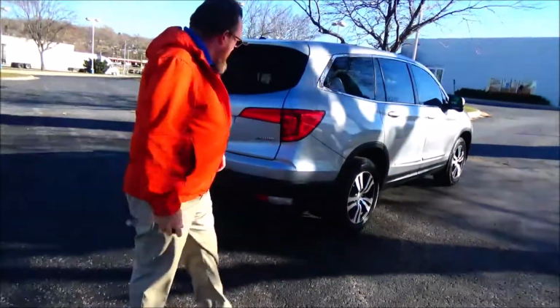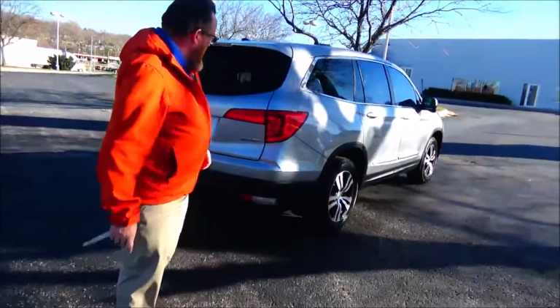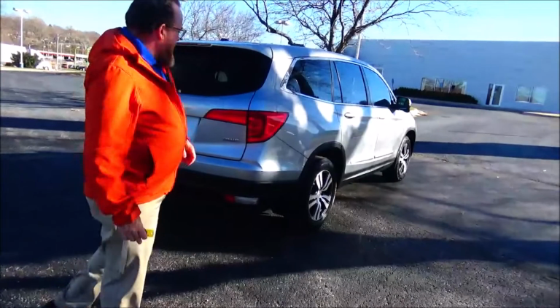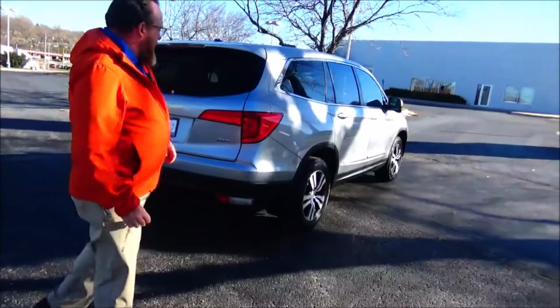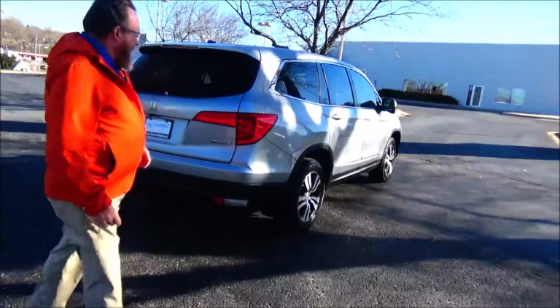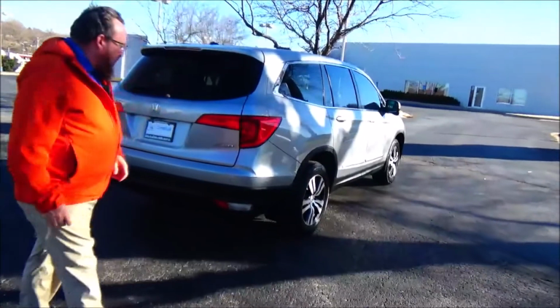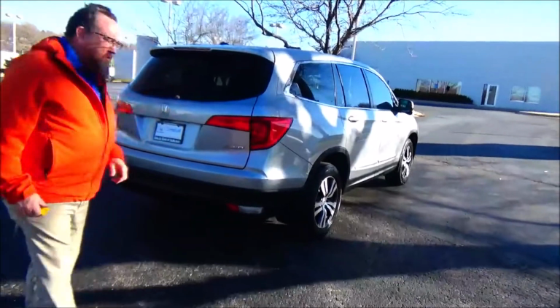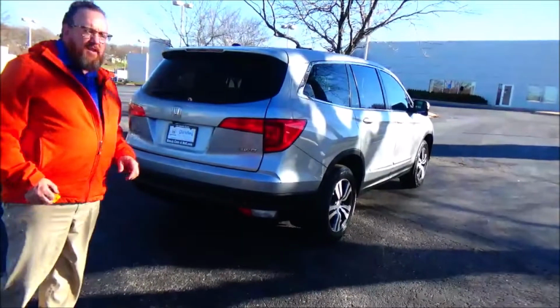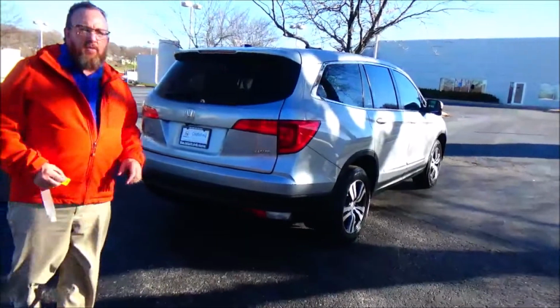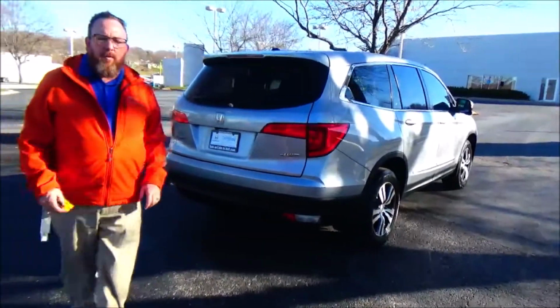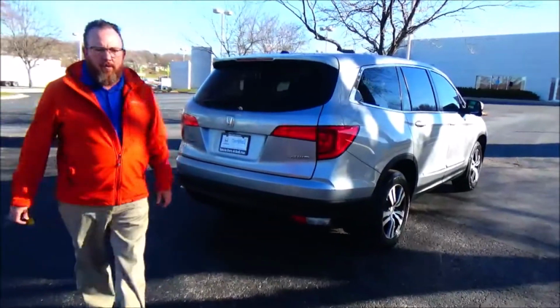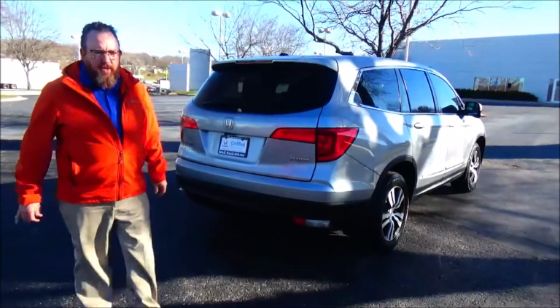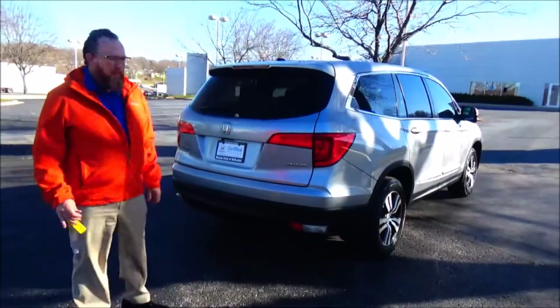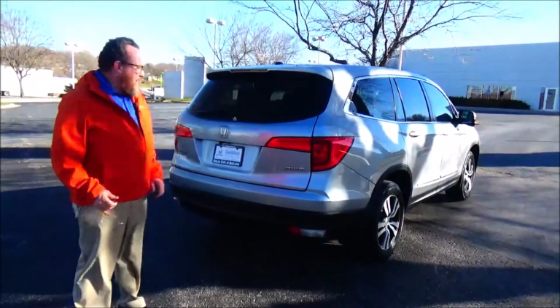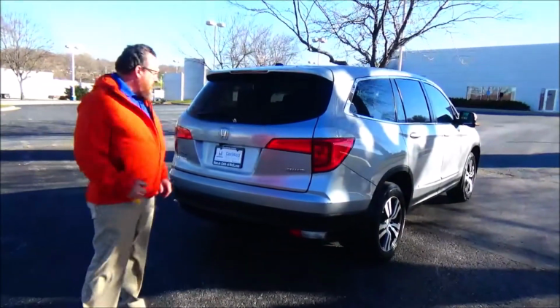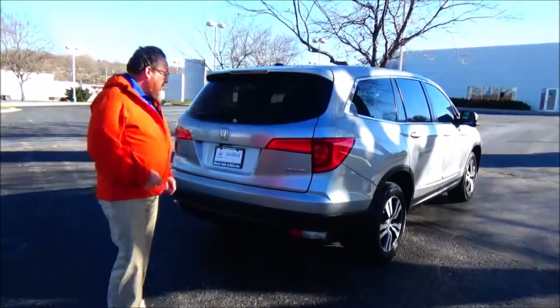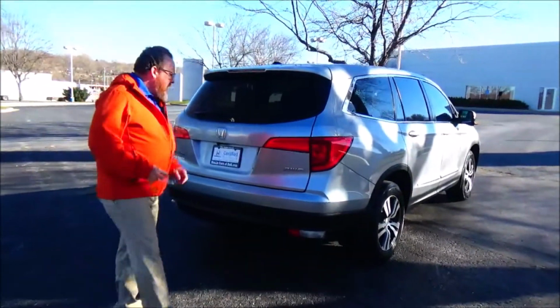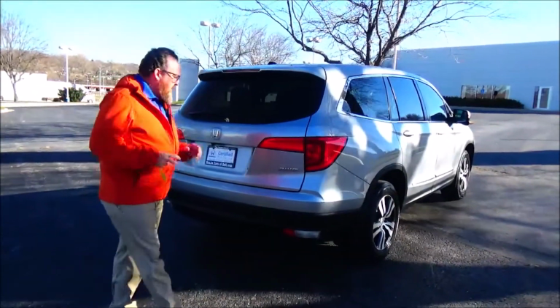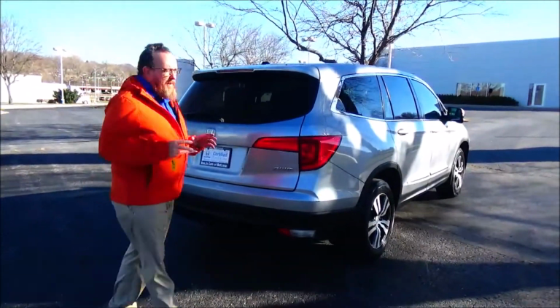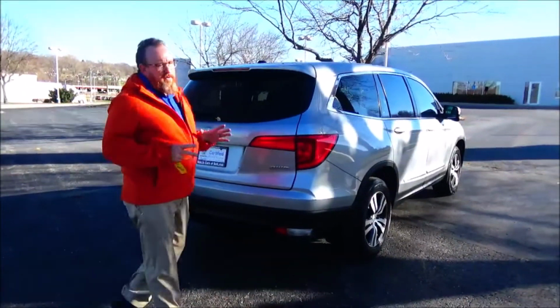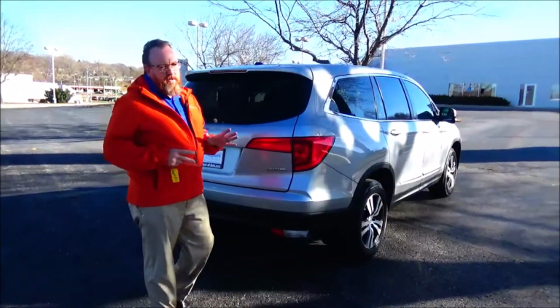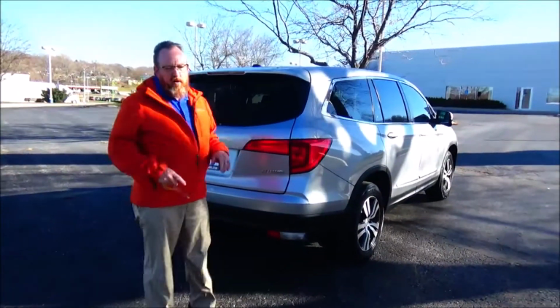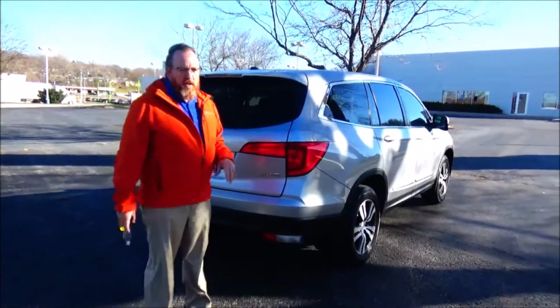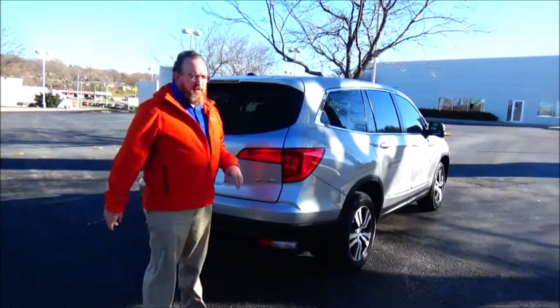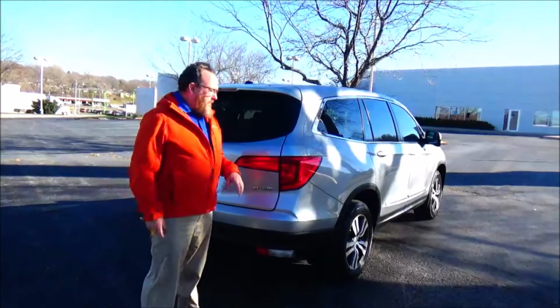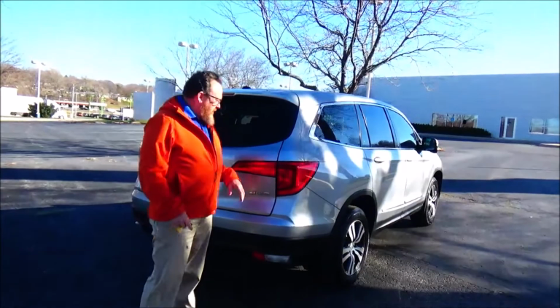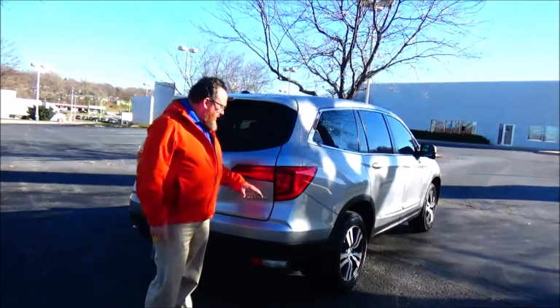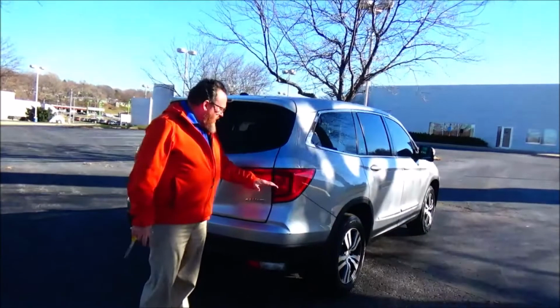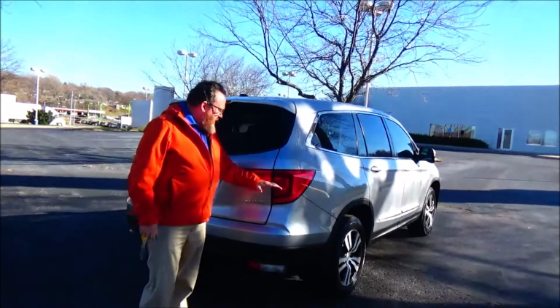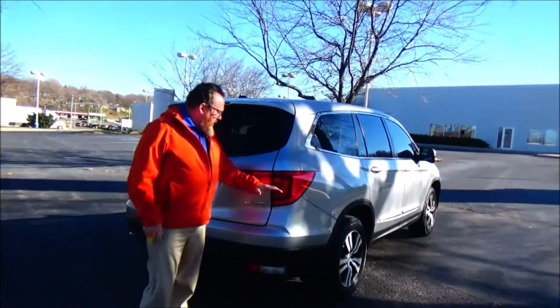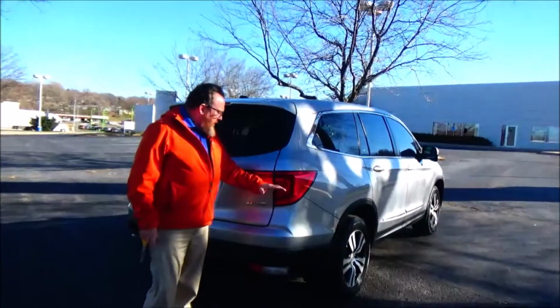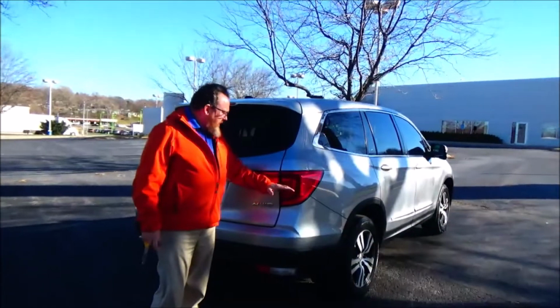It's being sold as a certified car, so you get the 12-month, 12,000 bumper to bumper, and the remainder of the 7-year, 100,000 mile powertrain warranty from American Honda.